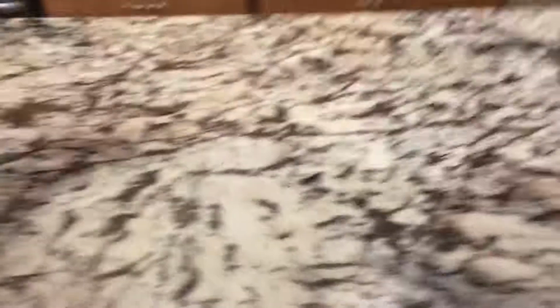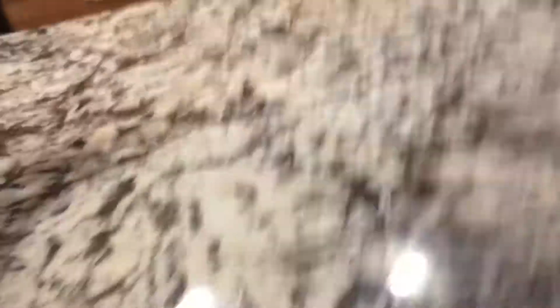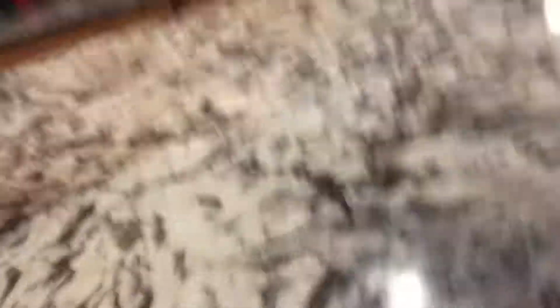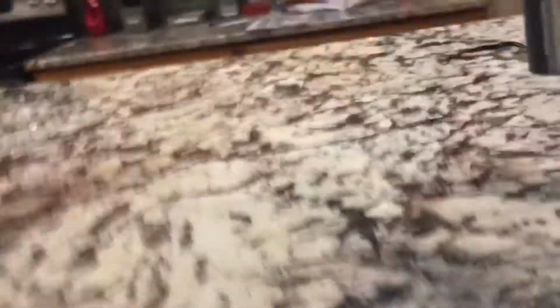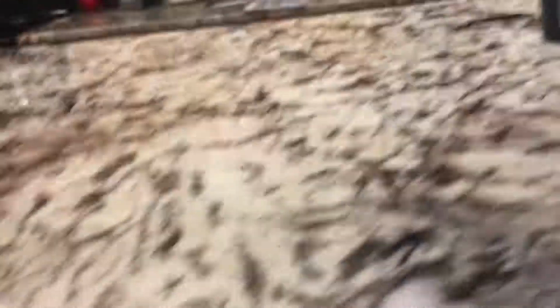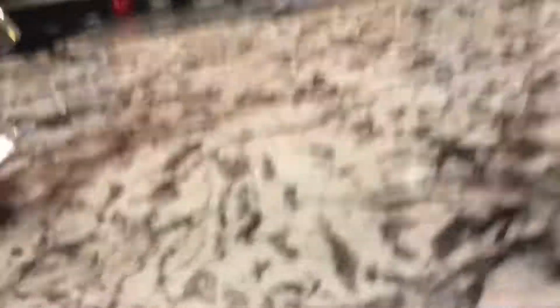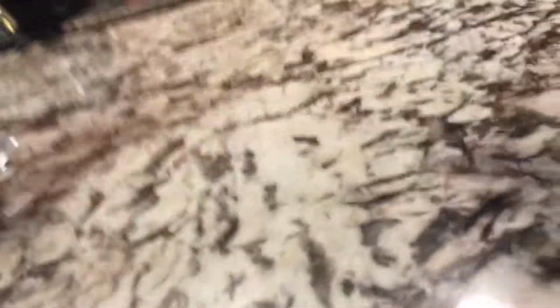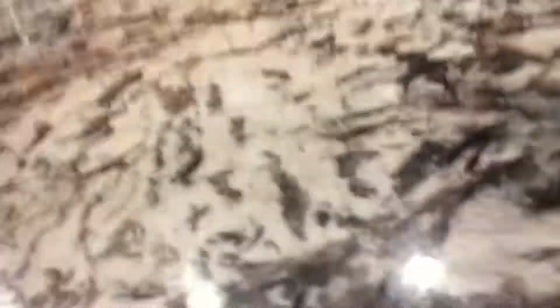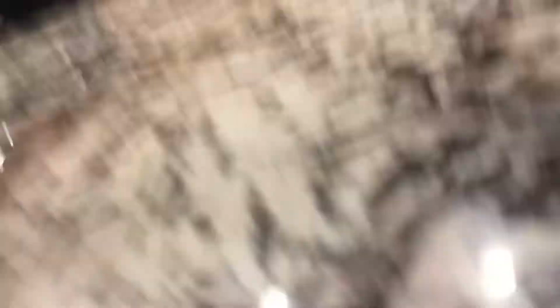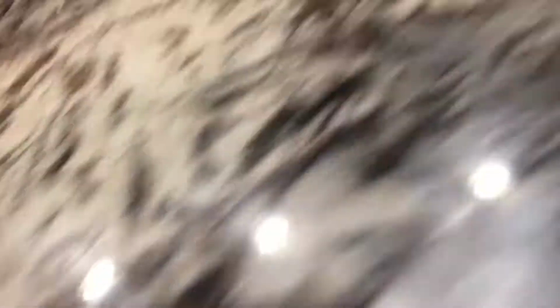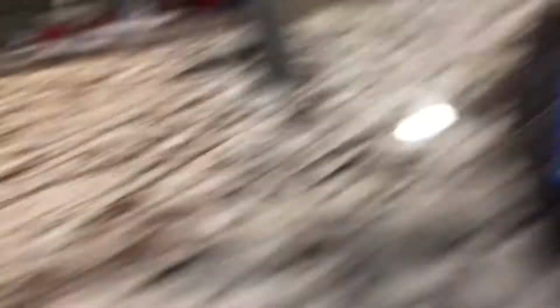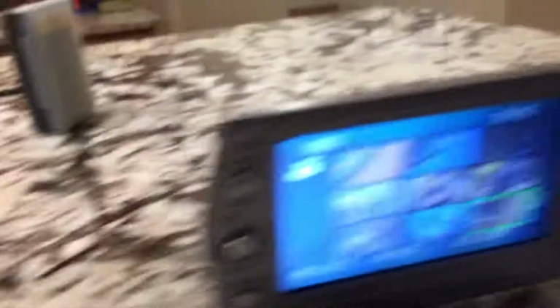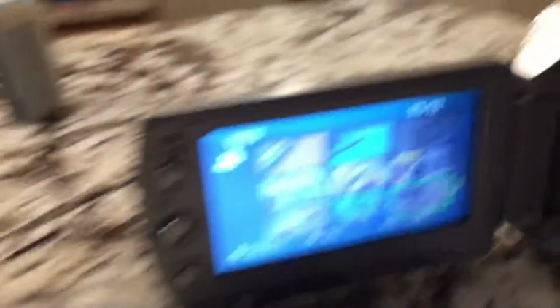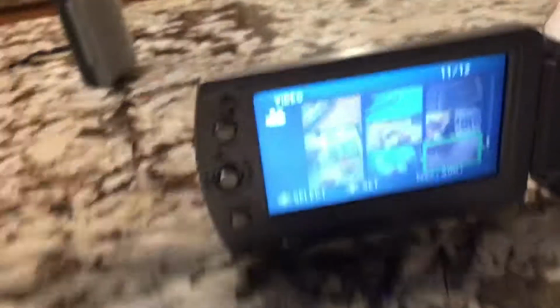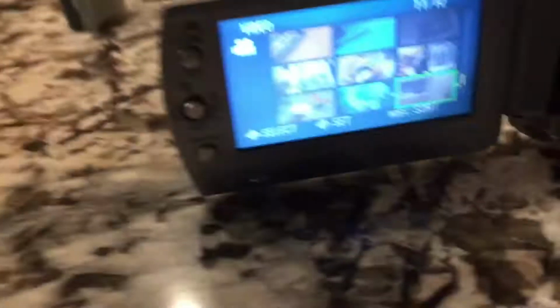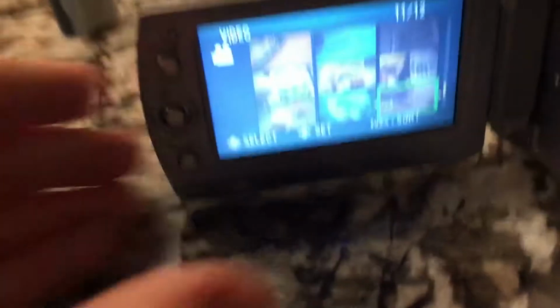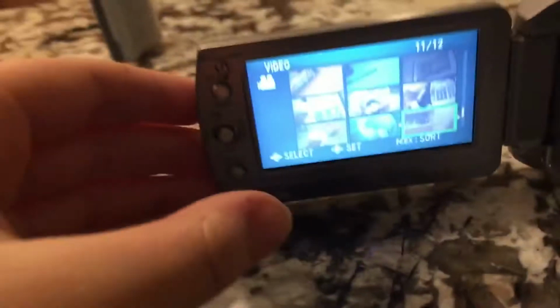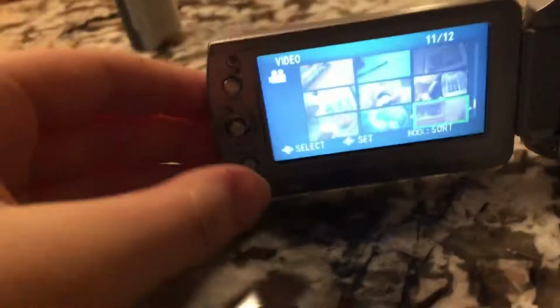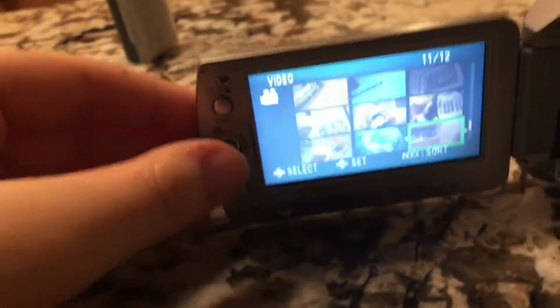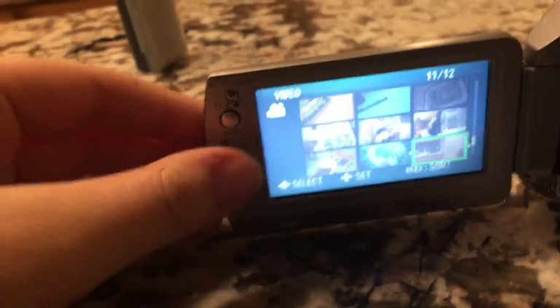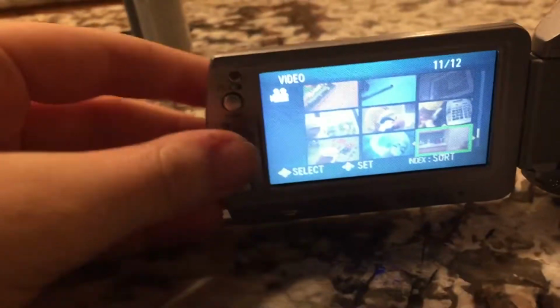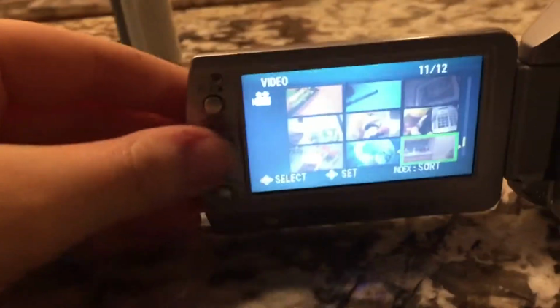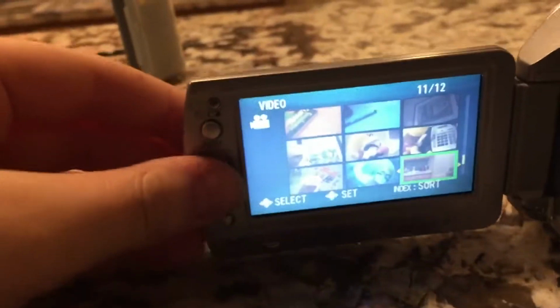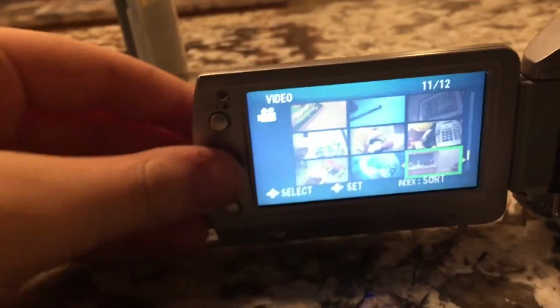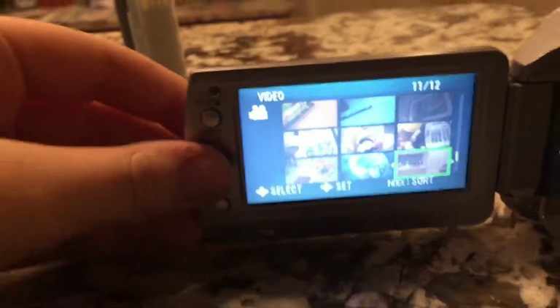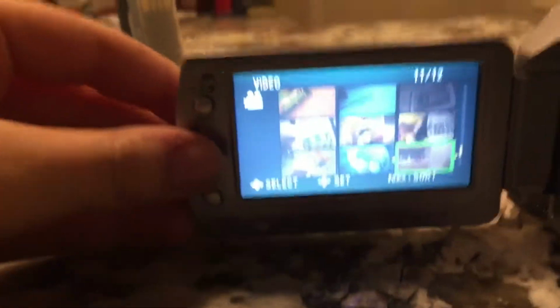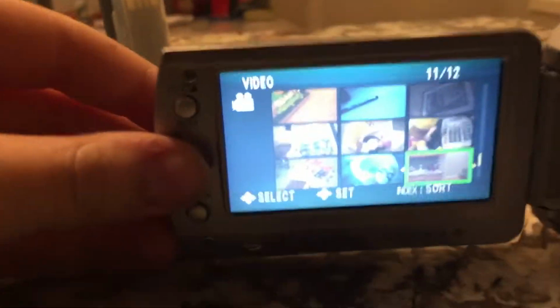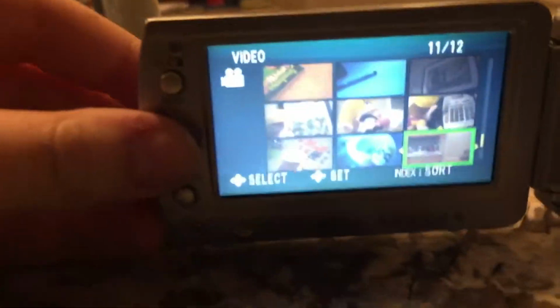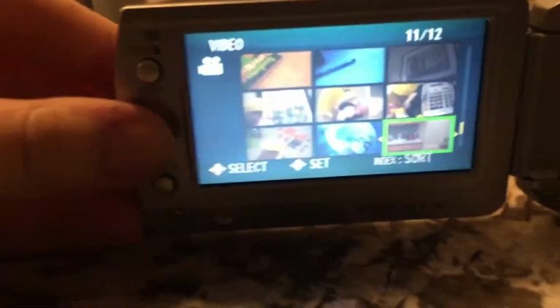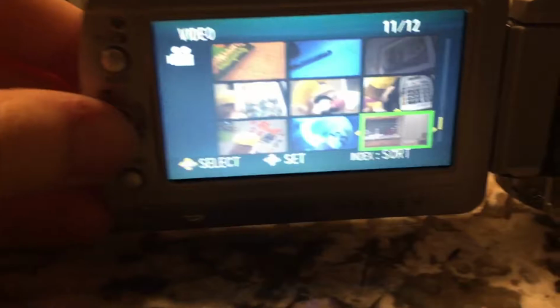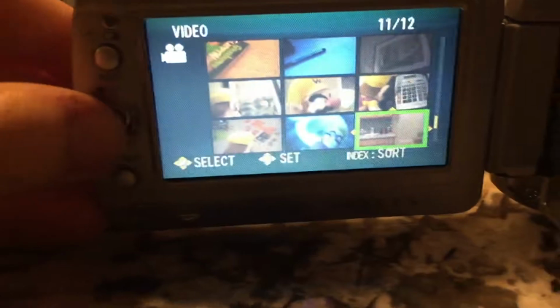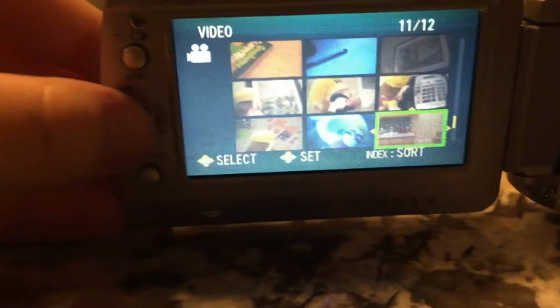Everyone, today I want to show you the new clip I made. It's on this camera — it might be a little hard to see.